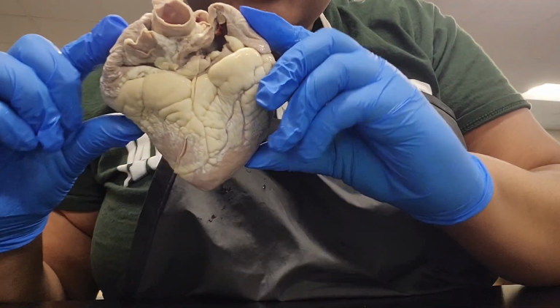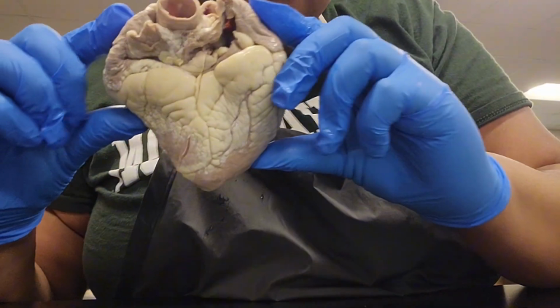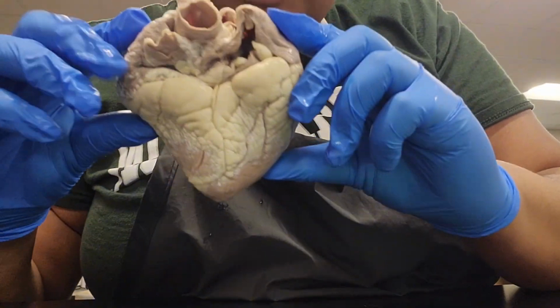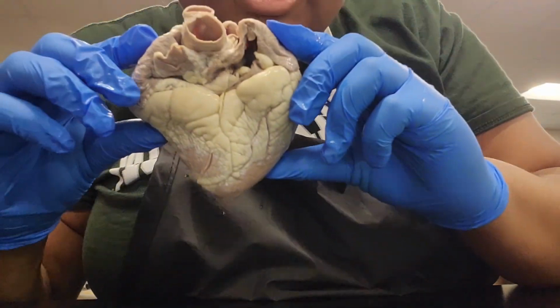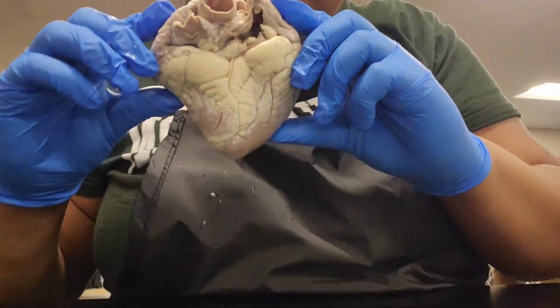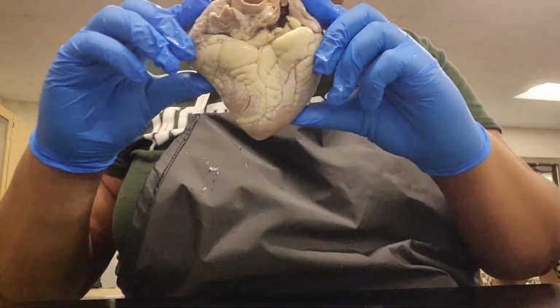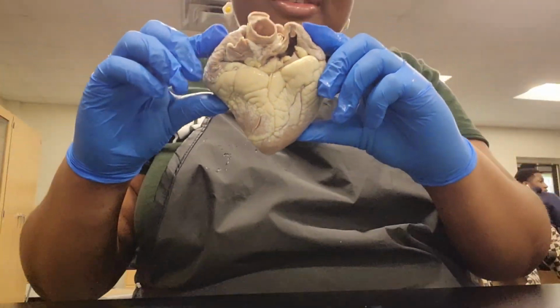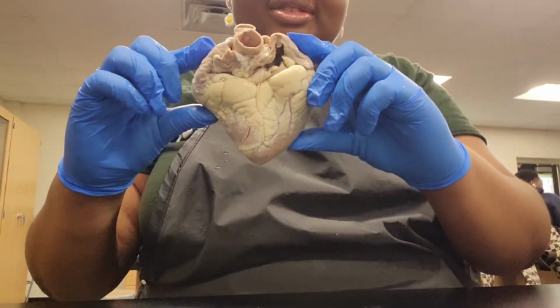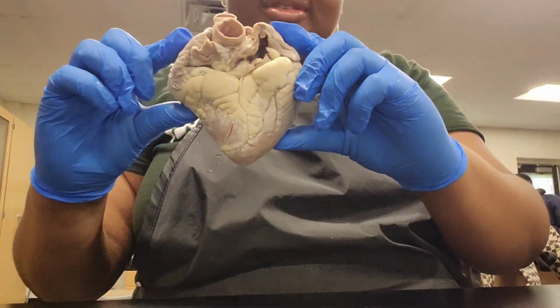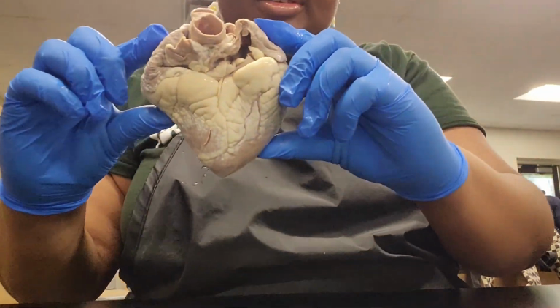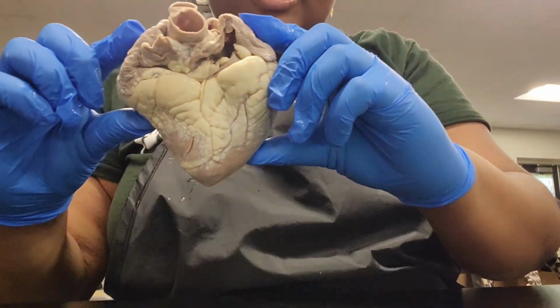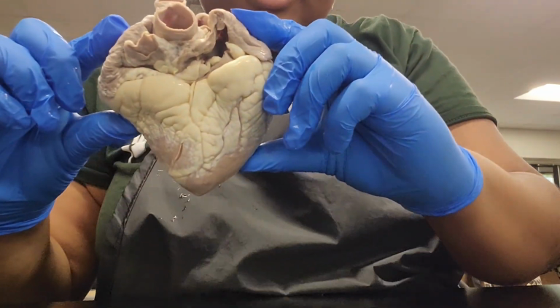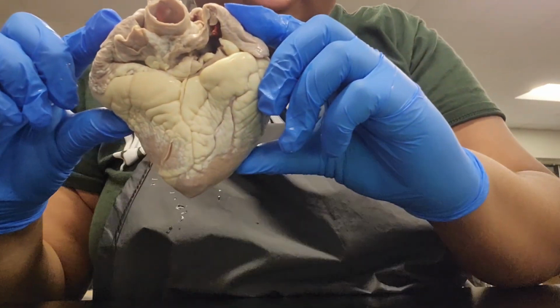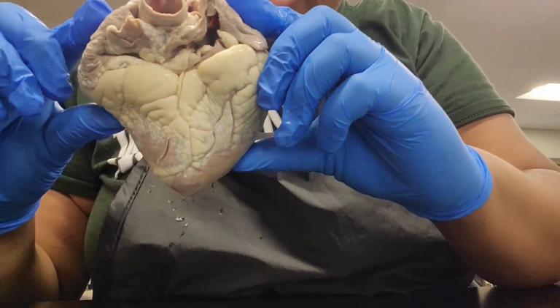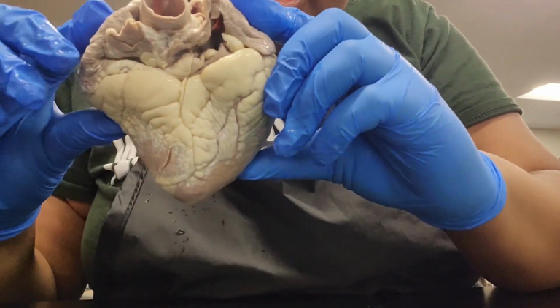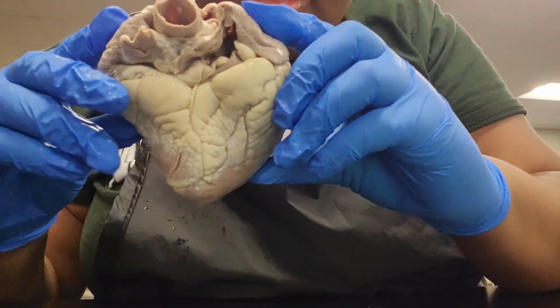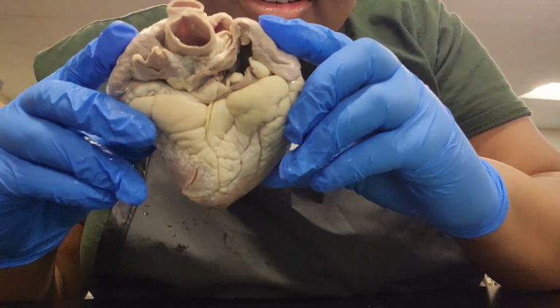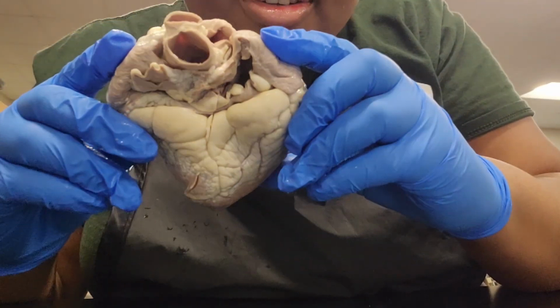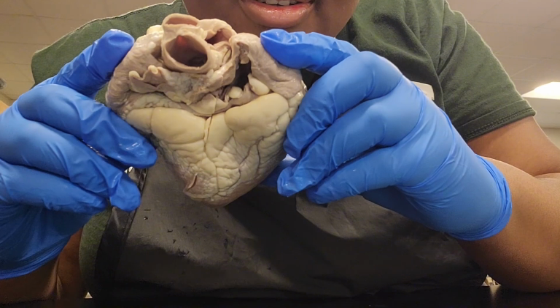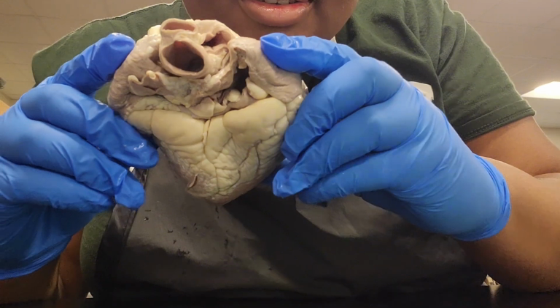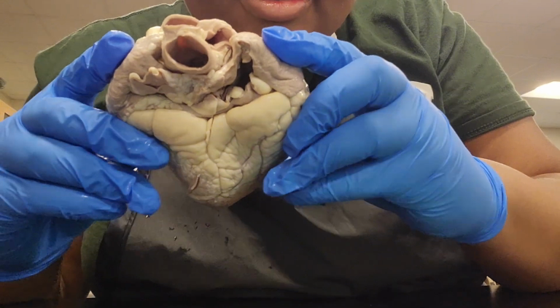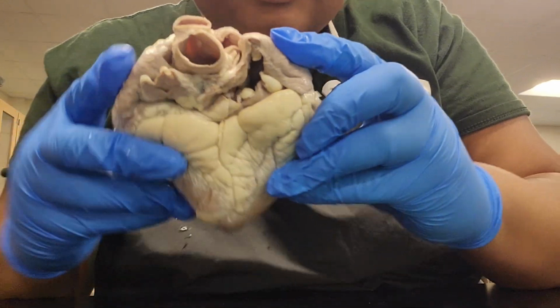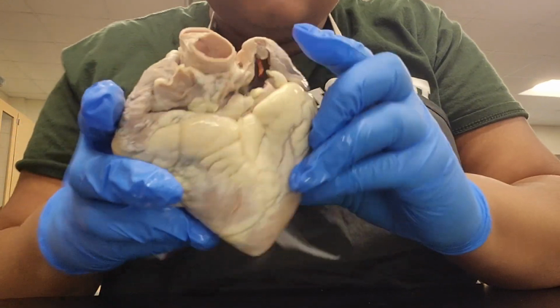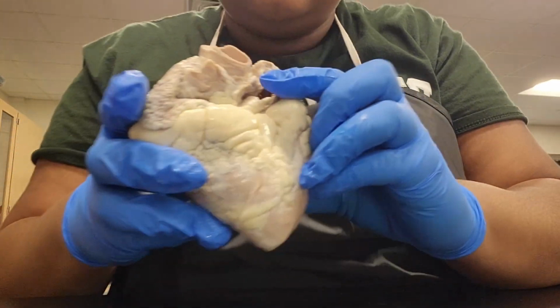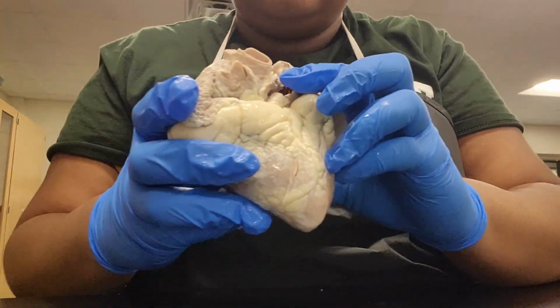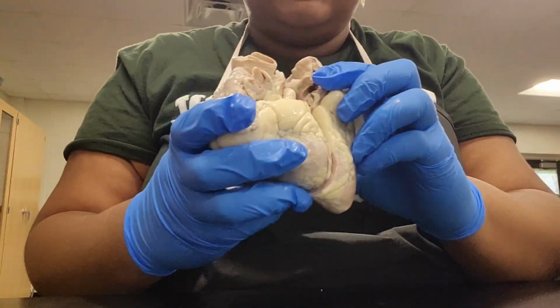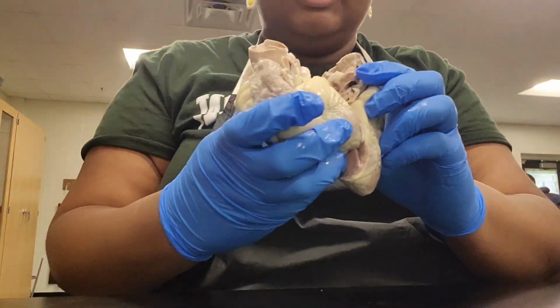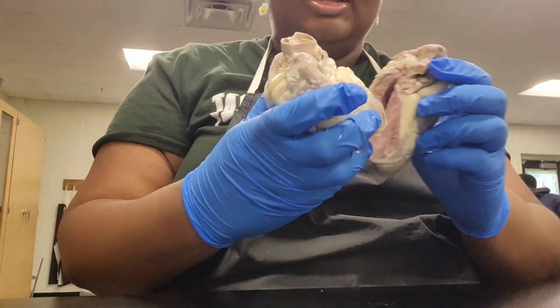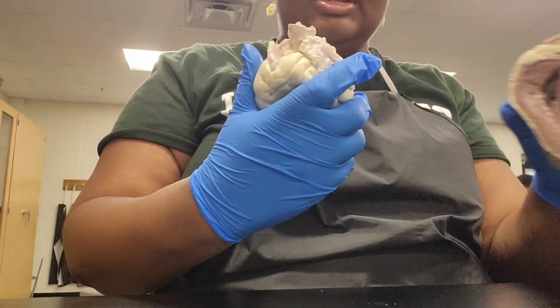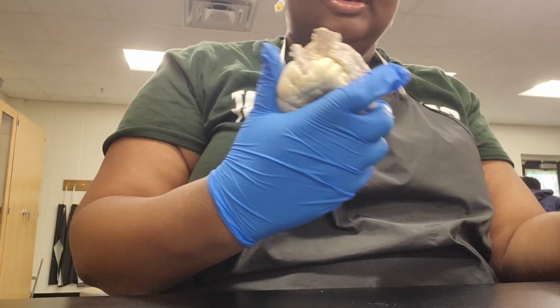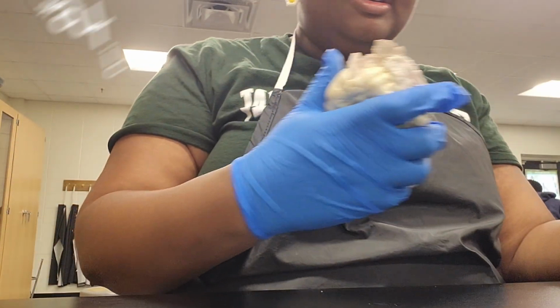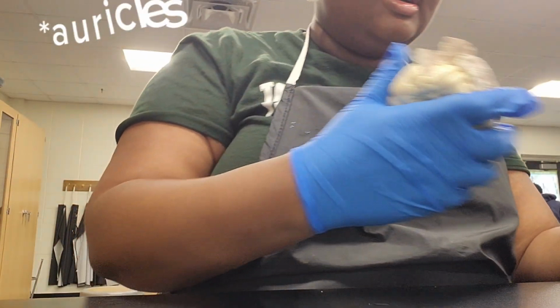Here is, I believe, the side of the heart, and we can see a good view of the aorta and some of the arteries, as well as the atrium.